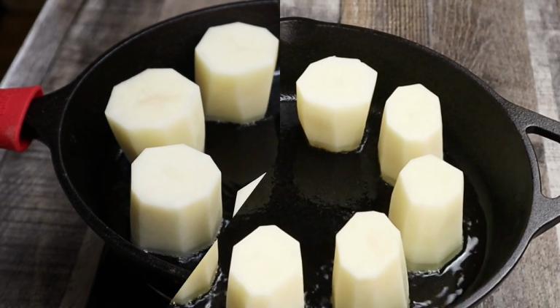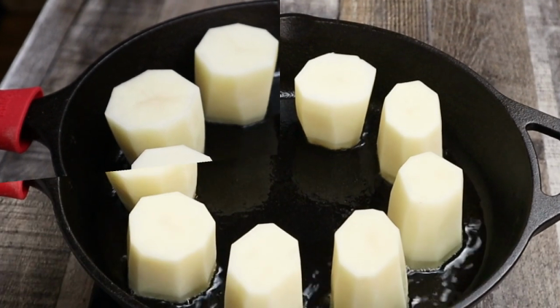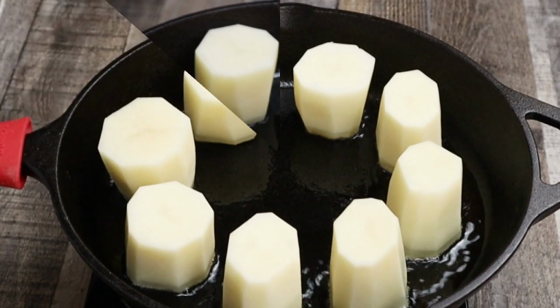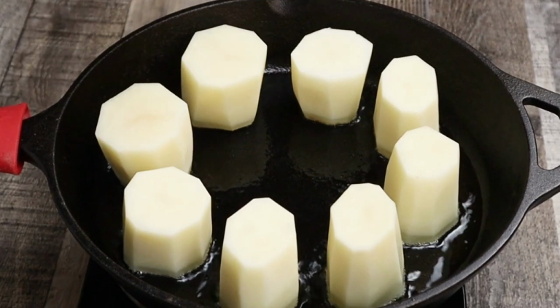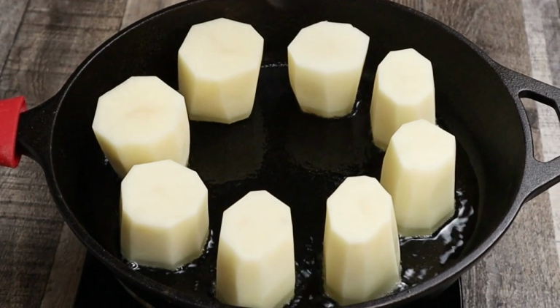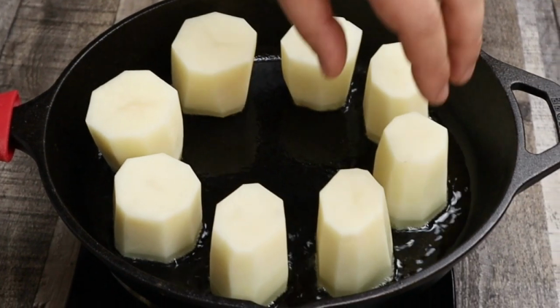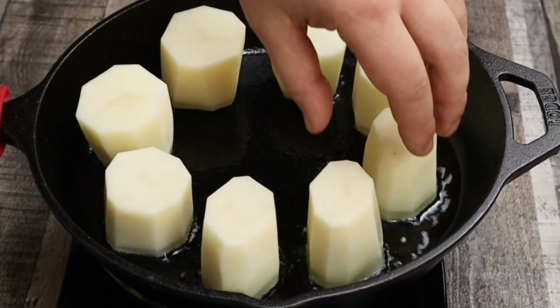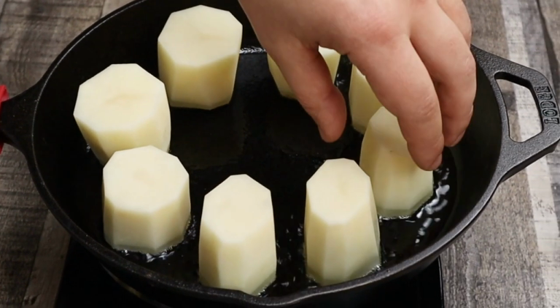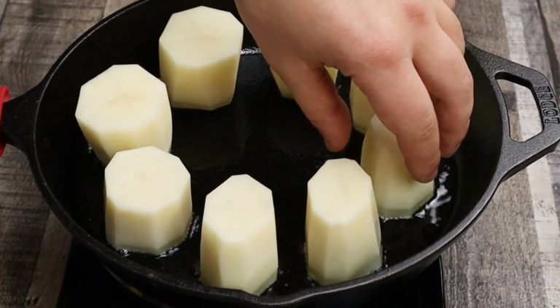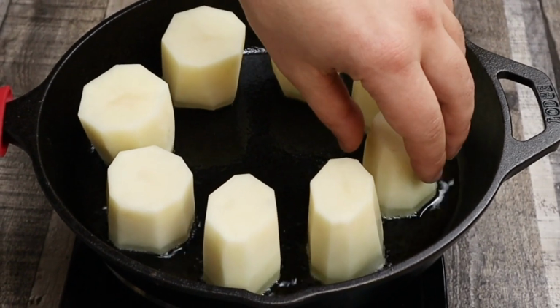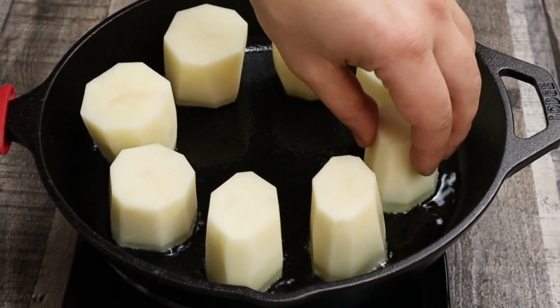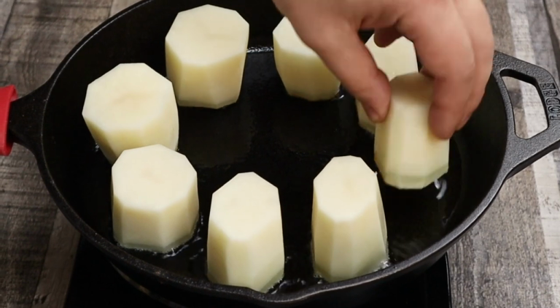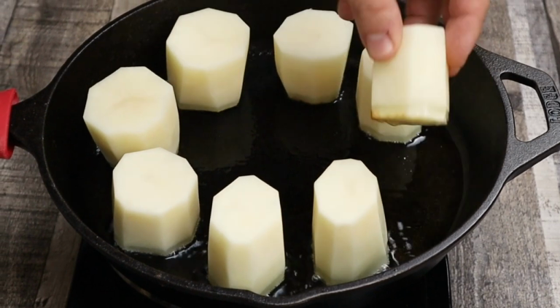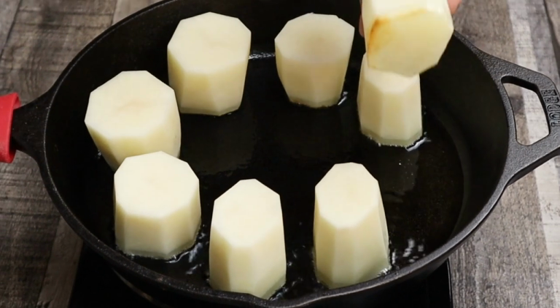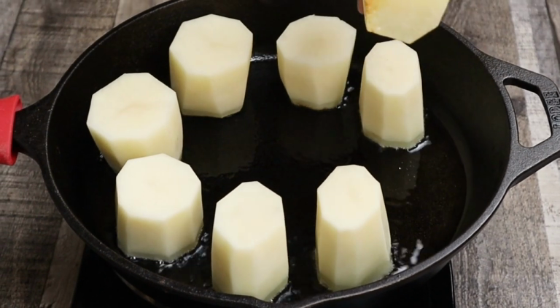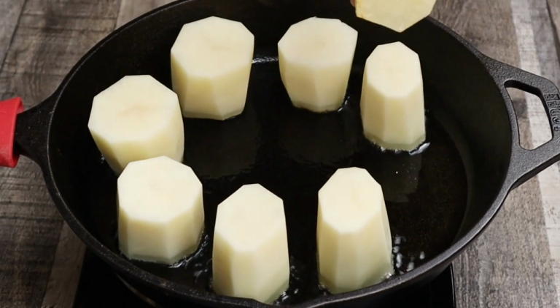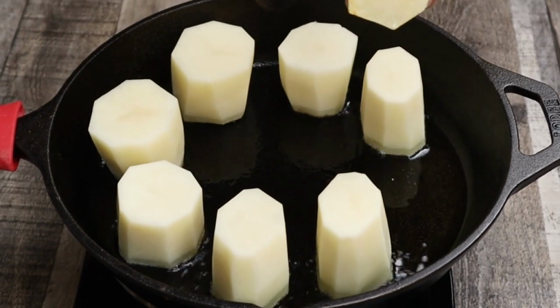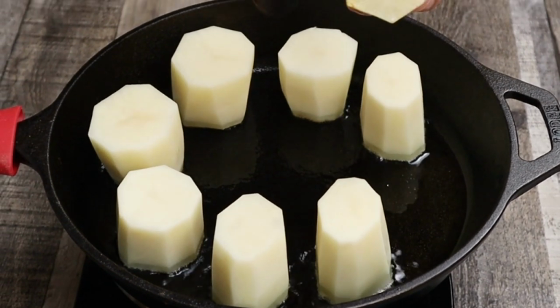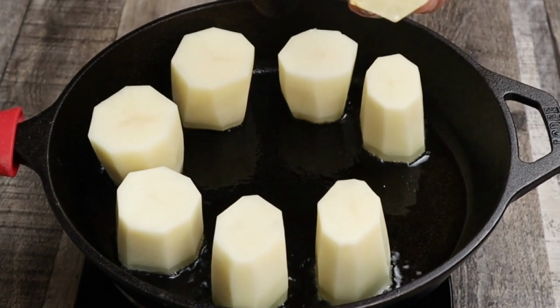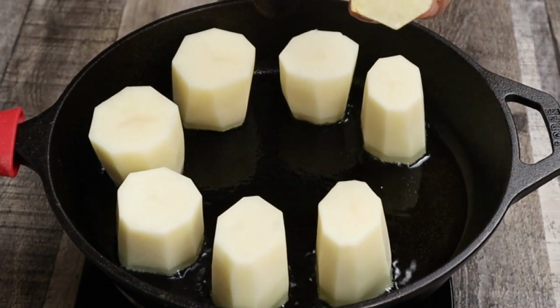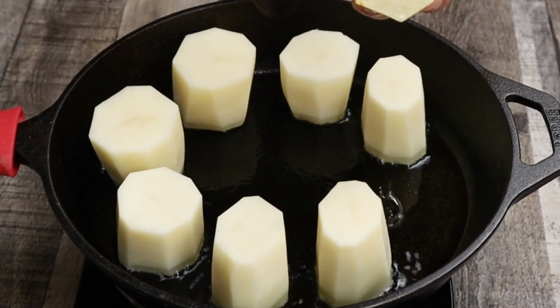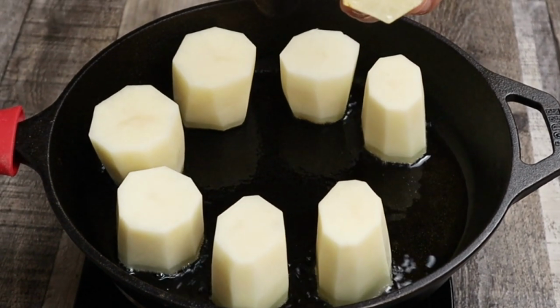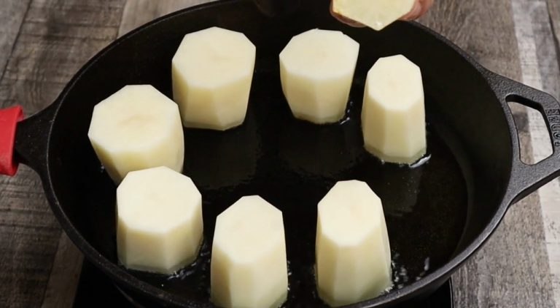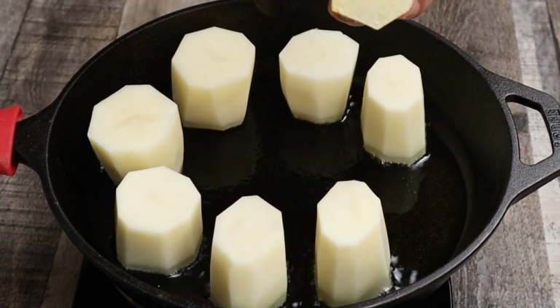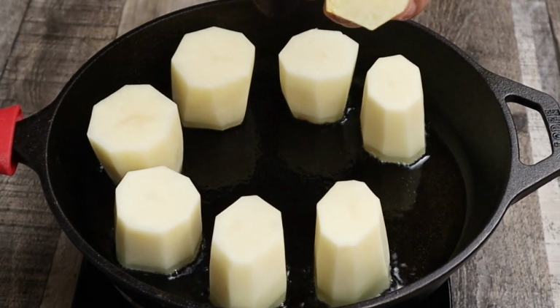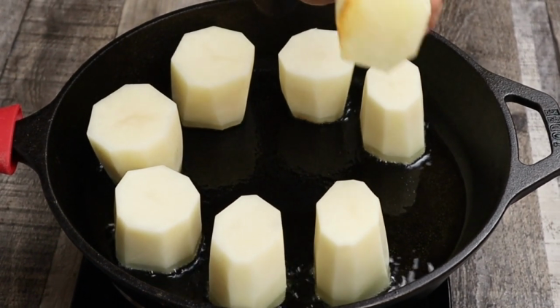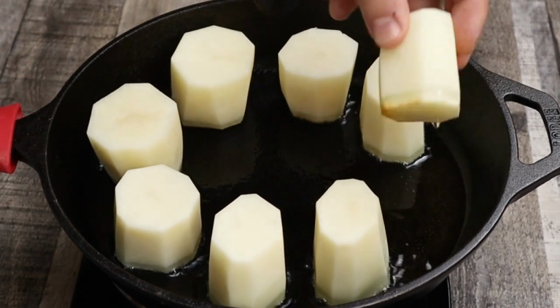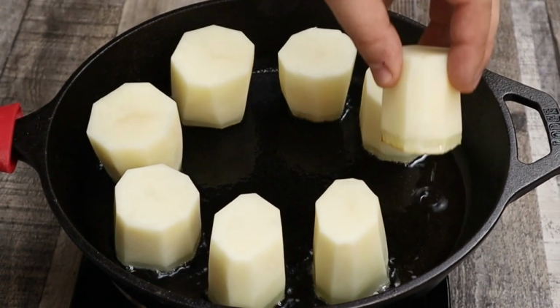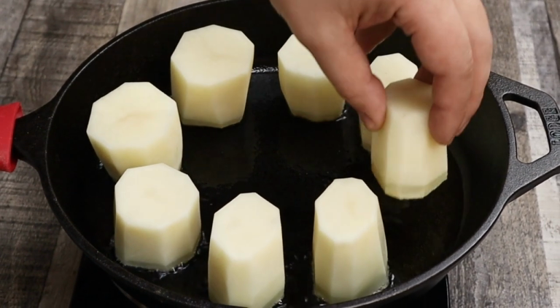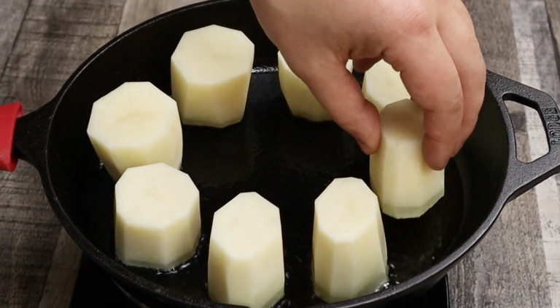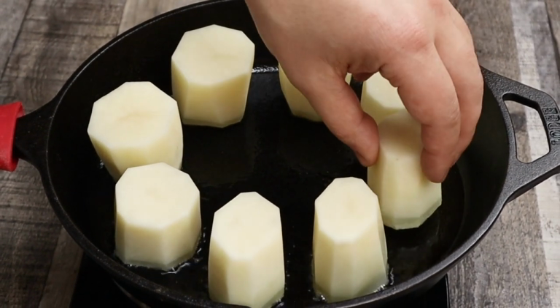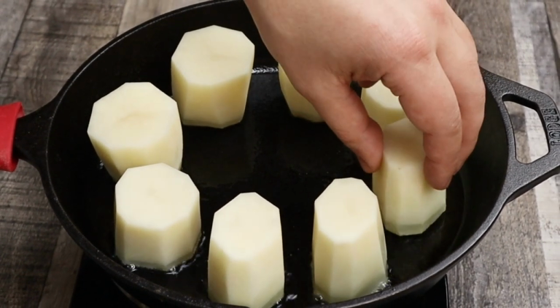If you see that the color is like this, it's not done yet, so let it sear for an additional two minutes.